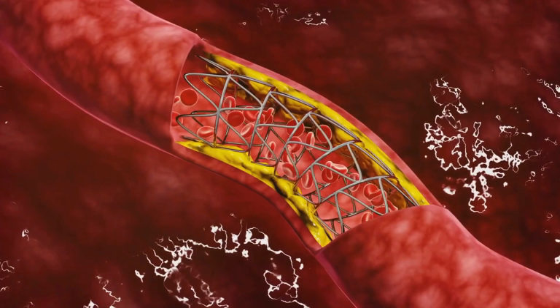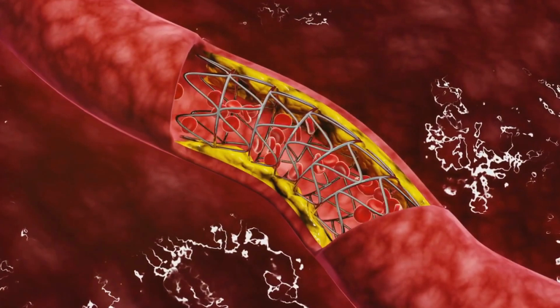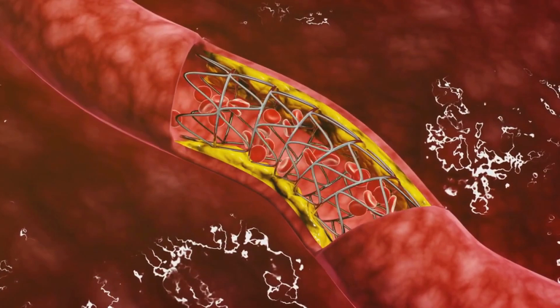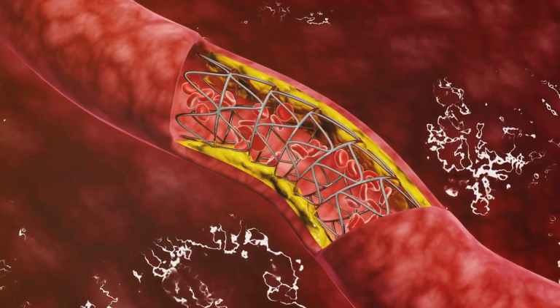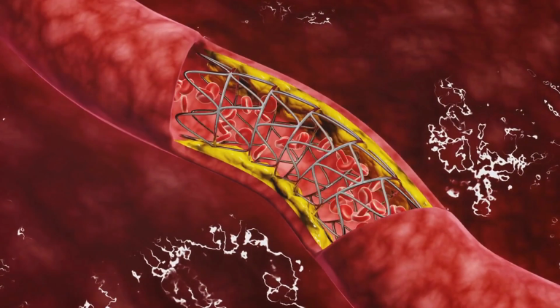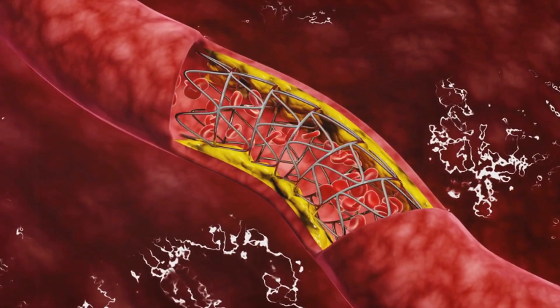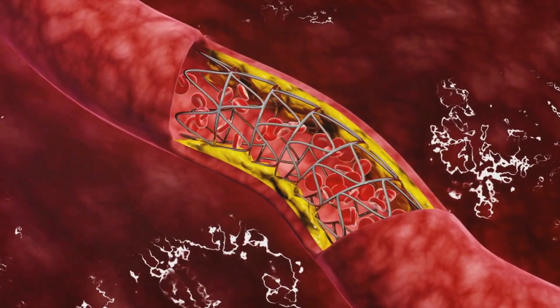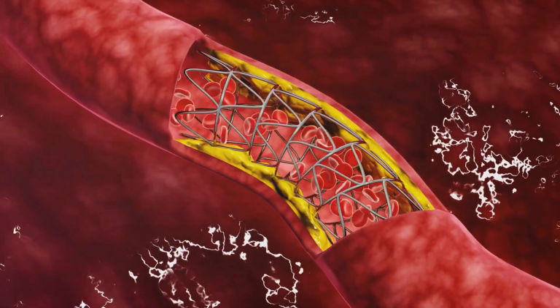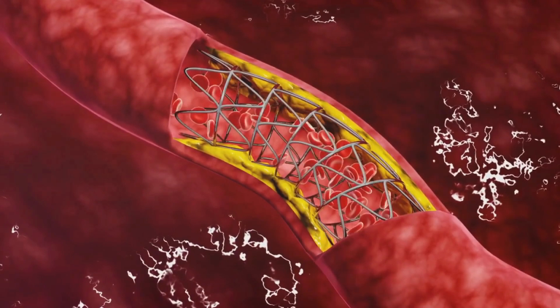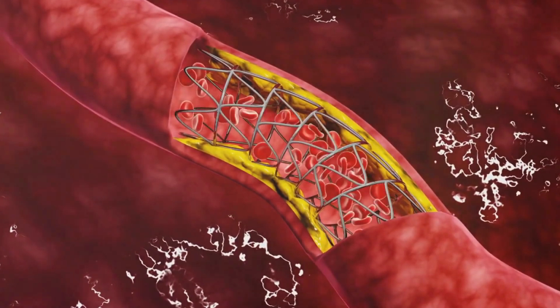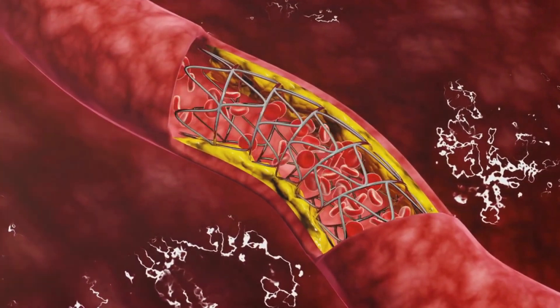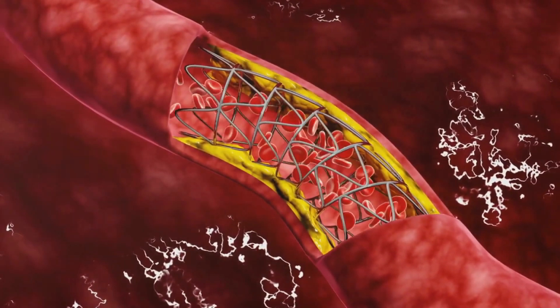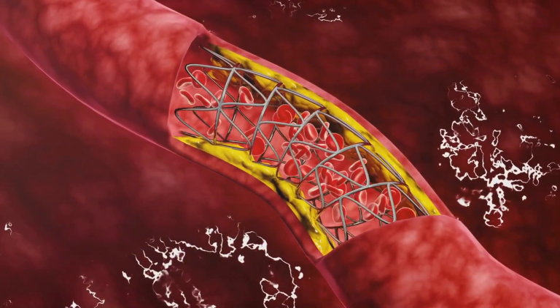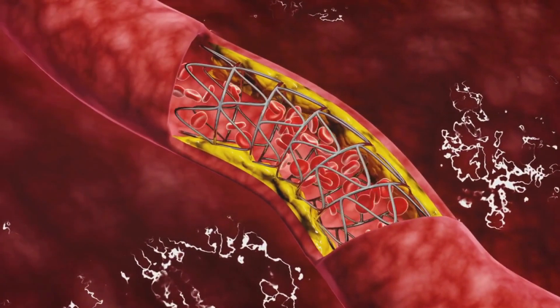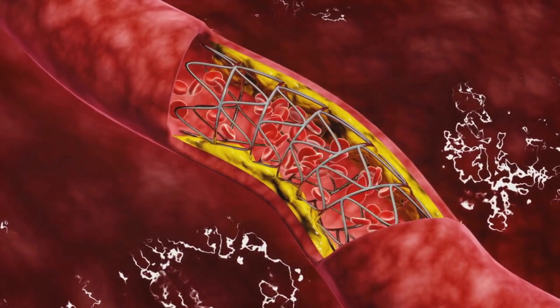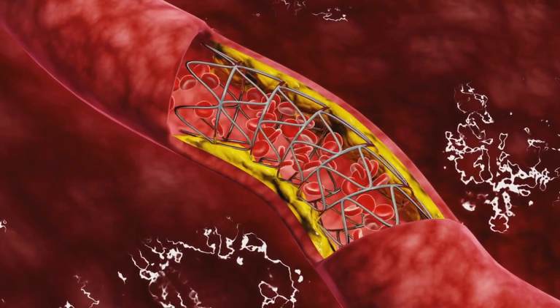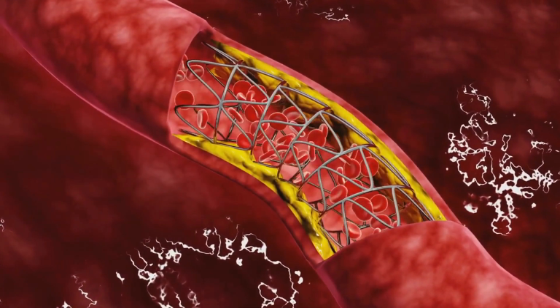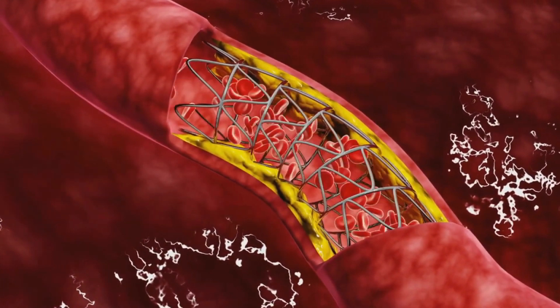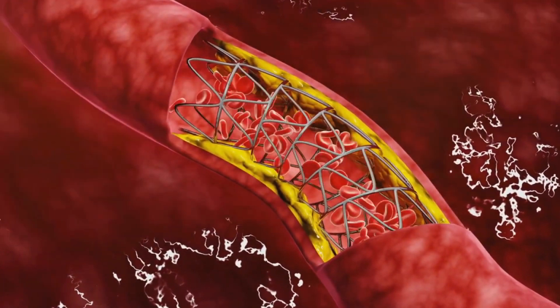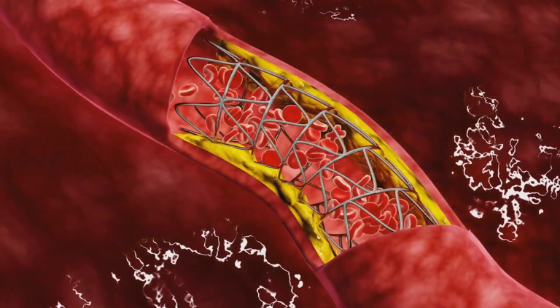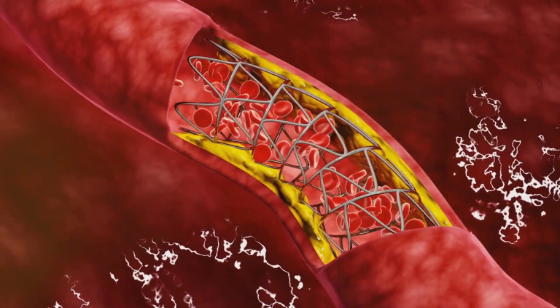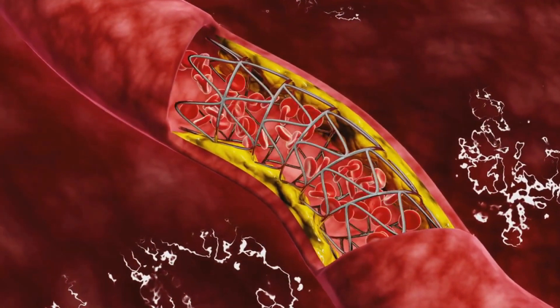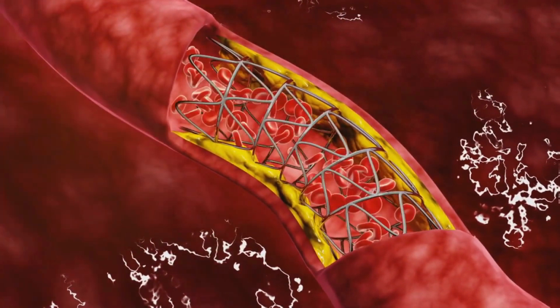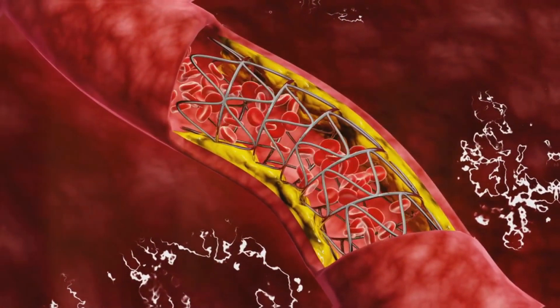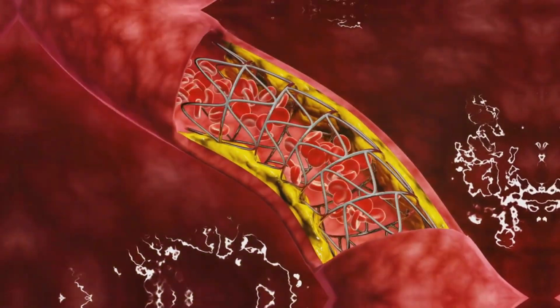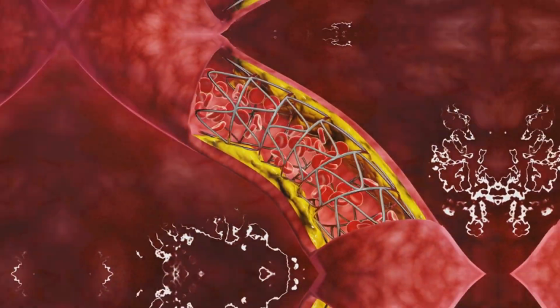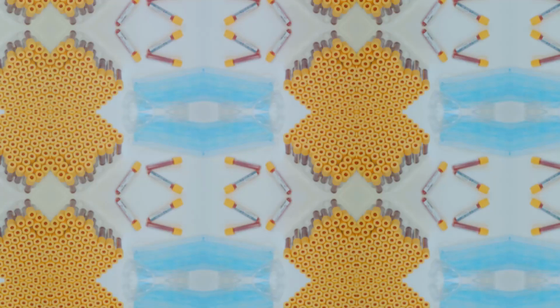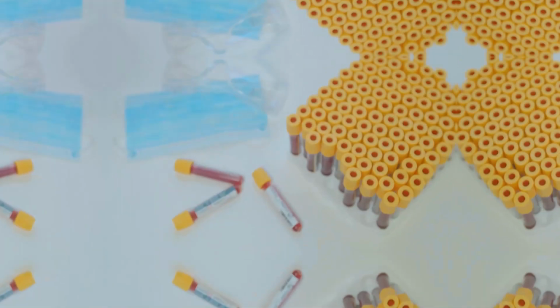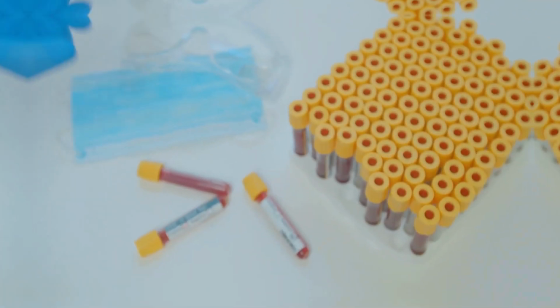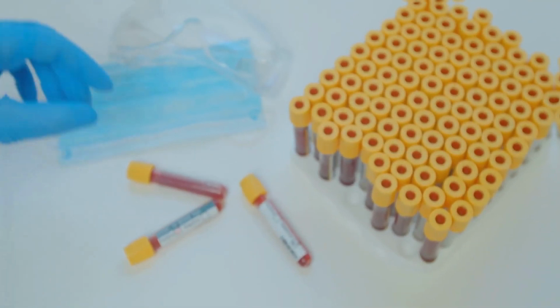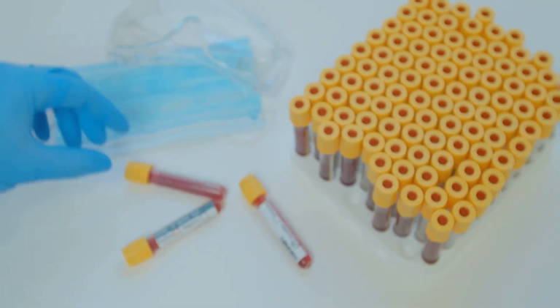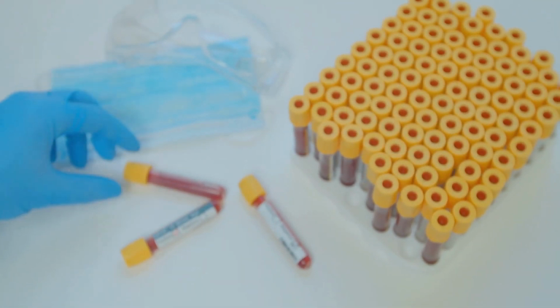When activated, factor 9a works in conjunction with factor 8, calcium ions, and phospholipids to convert factor X into its active form, factor Xa. This activation cascade is crucial for forming a stable blood clot.